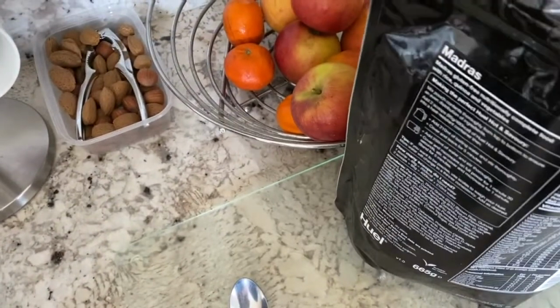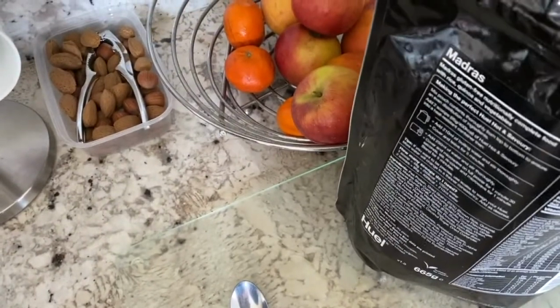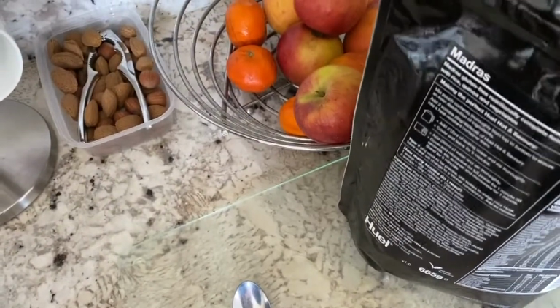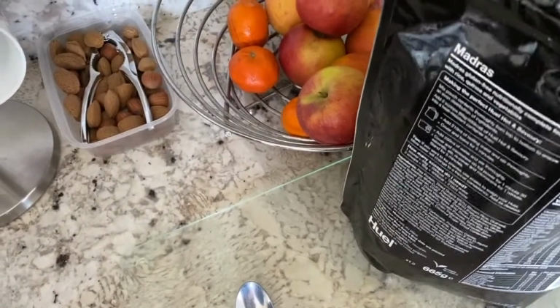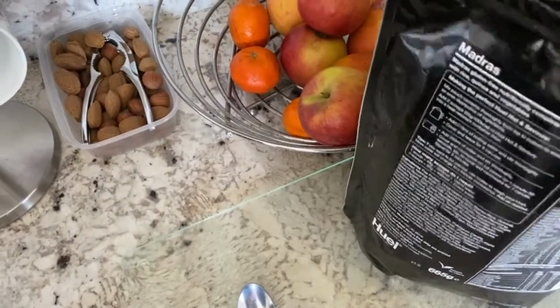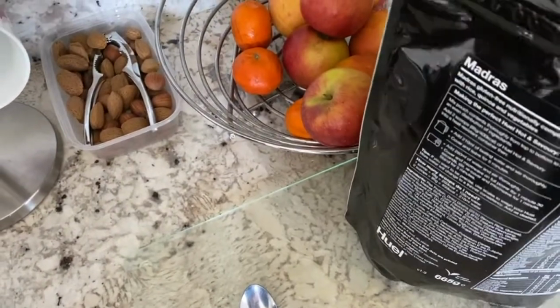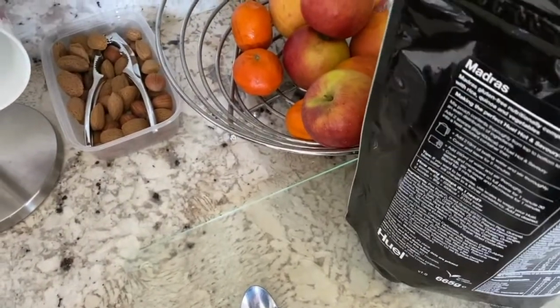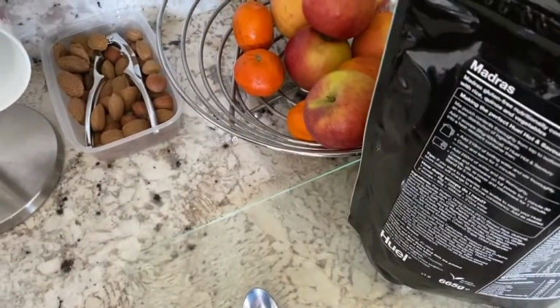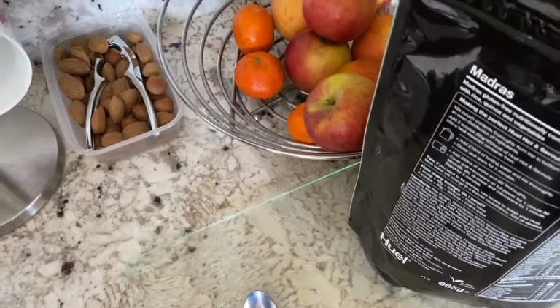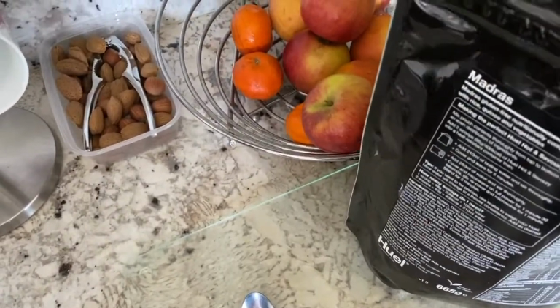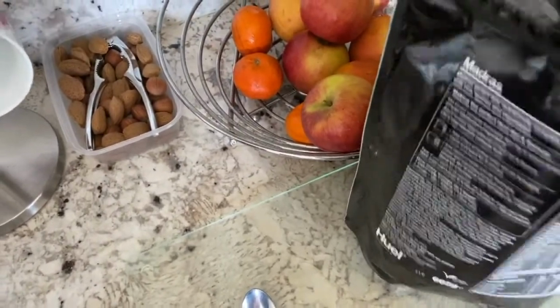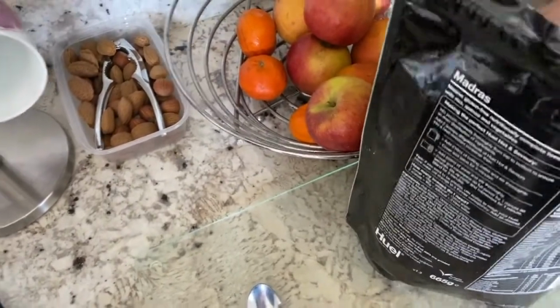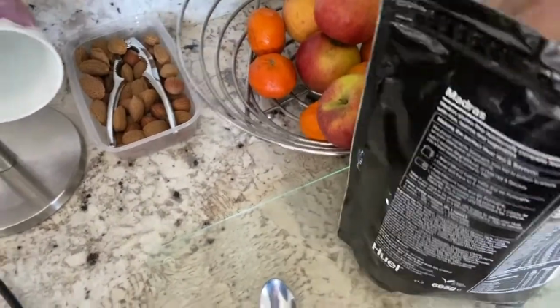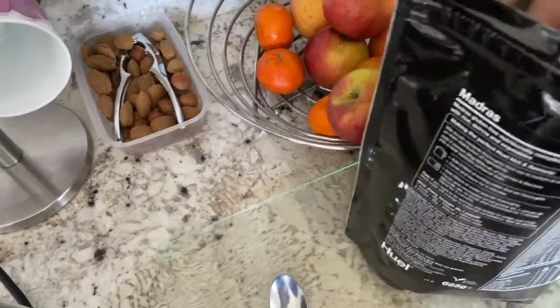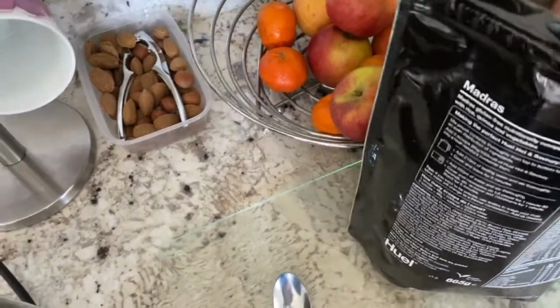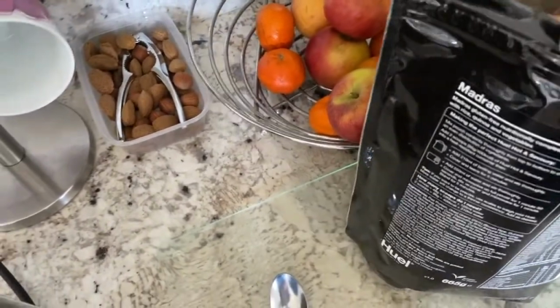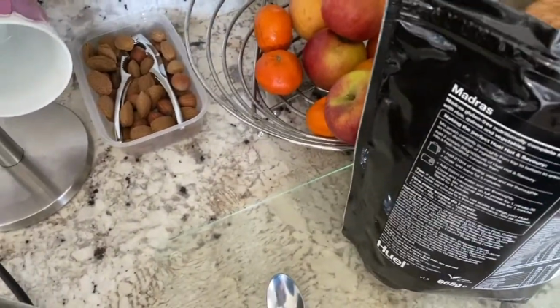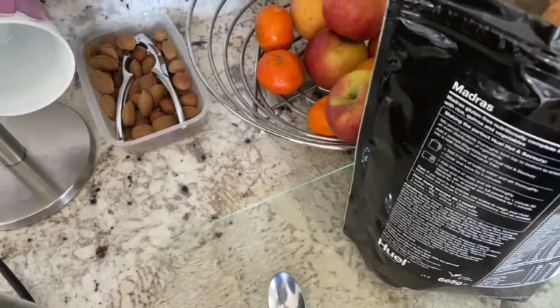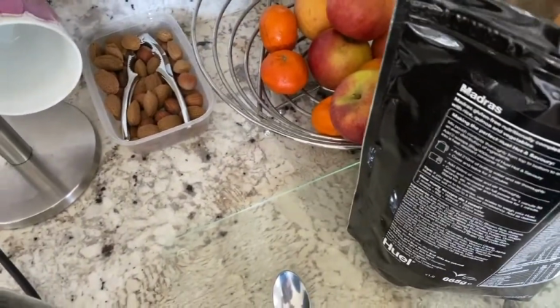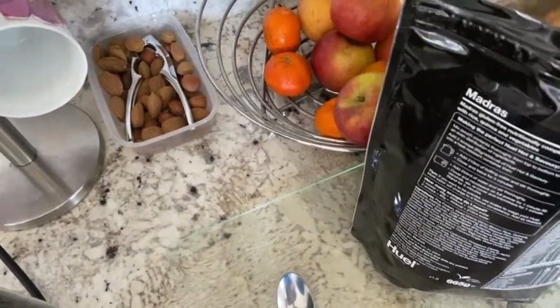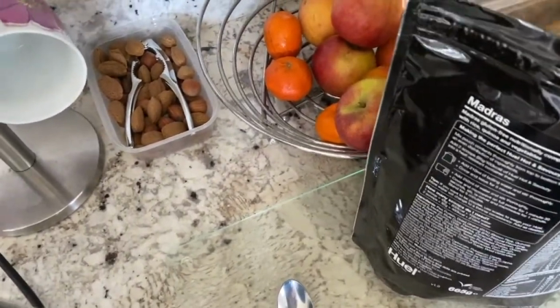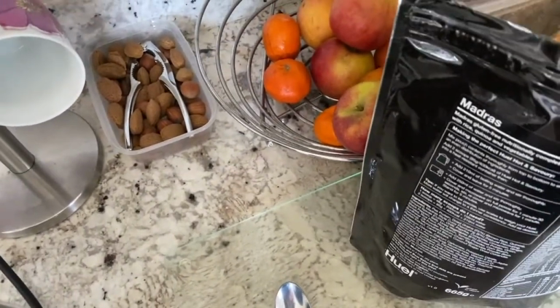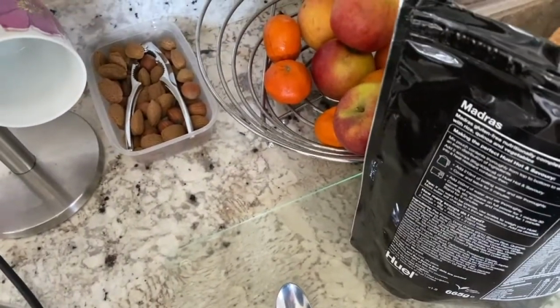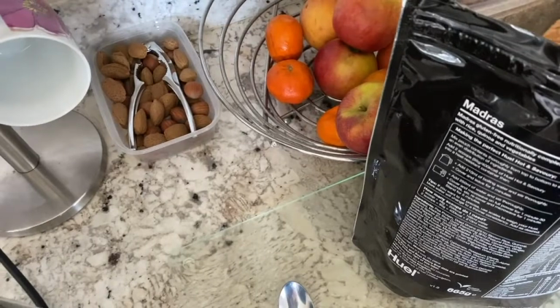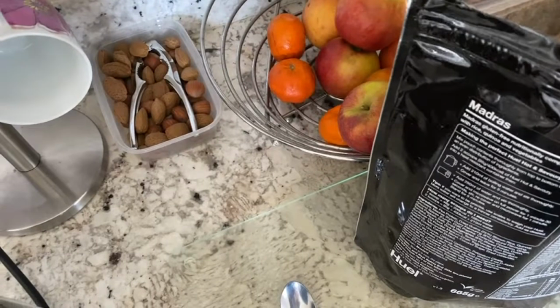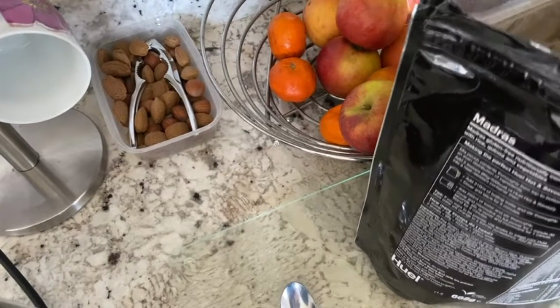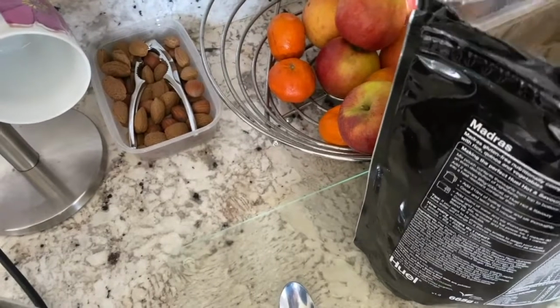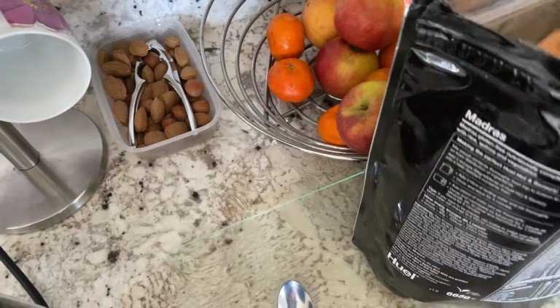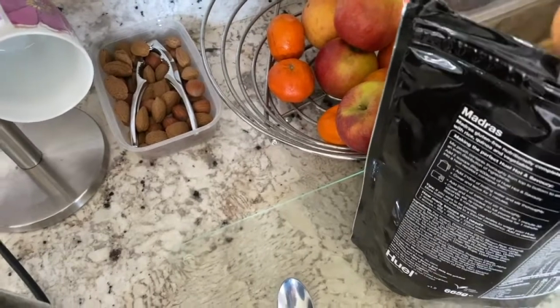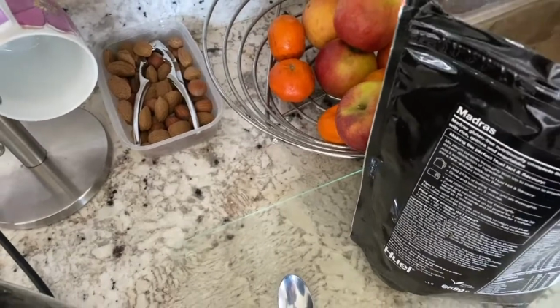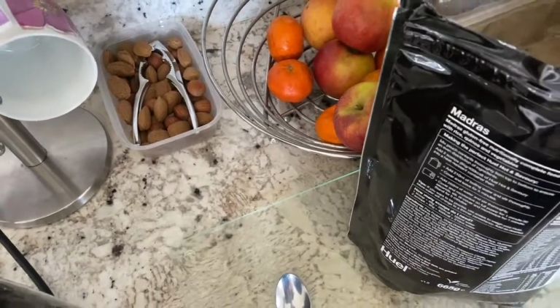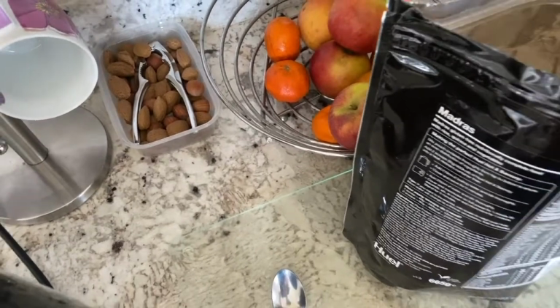I've mixed that with my tool, and I'm going to make a big piece of the cake and I'm going to use it. Okay, so we'll try it.